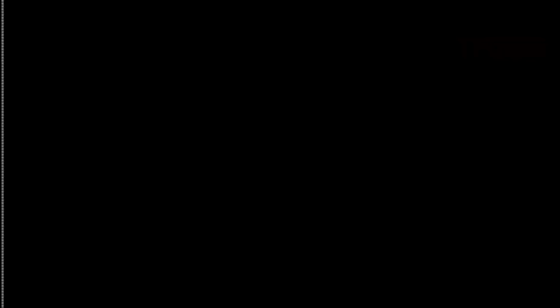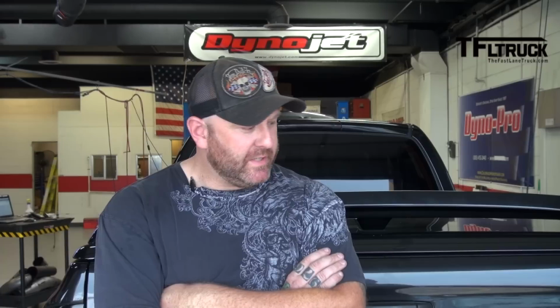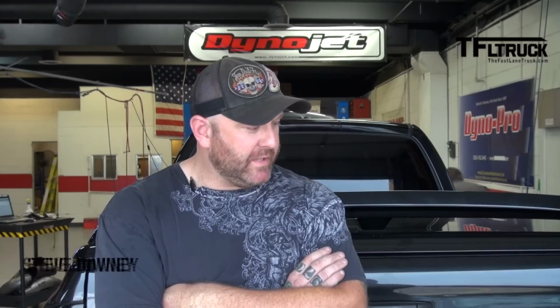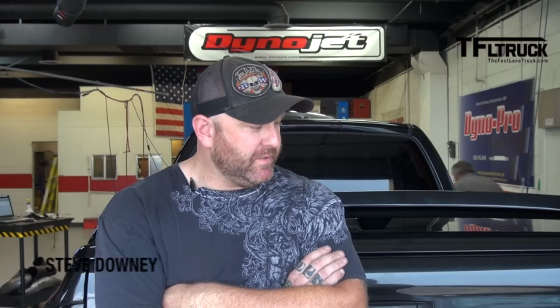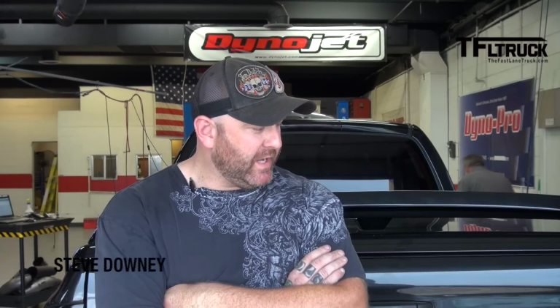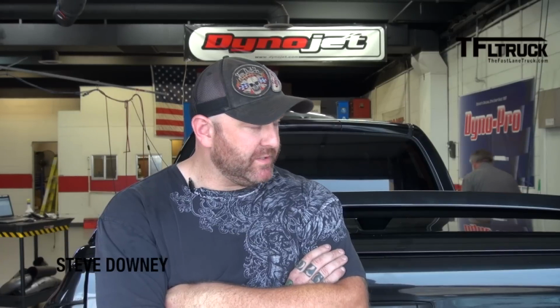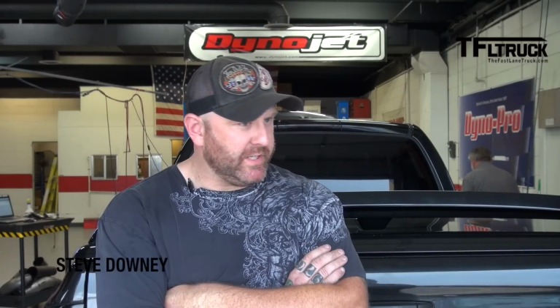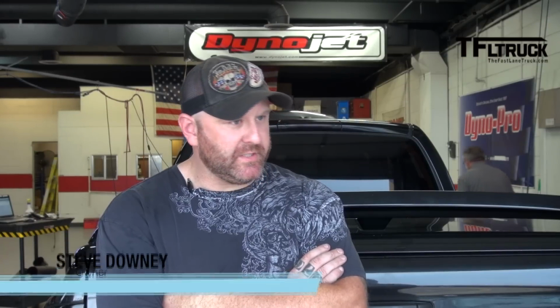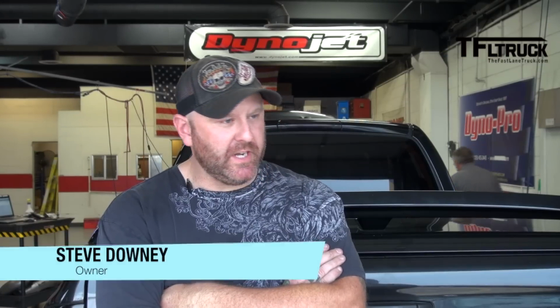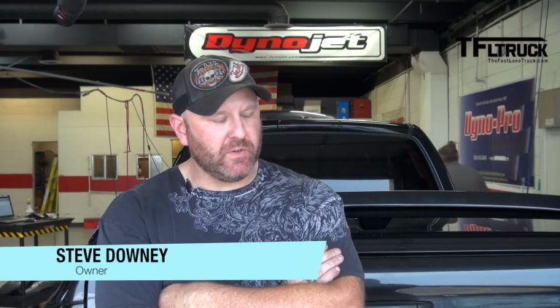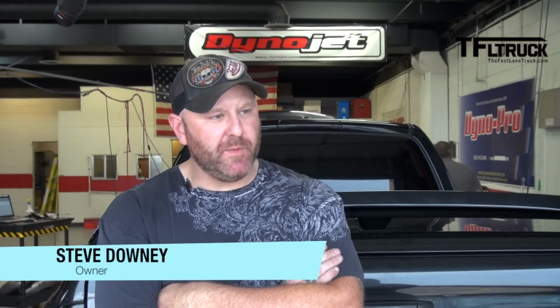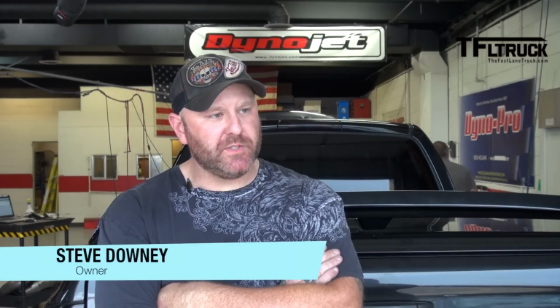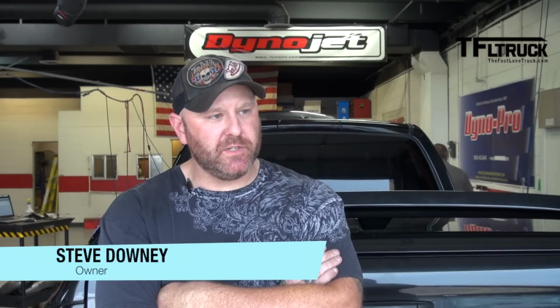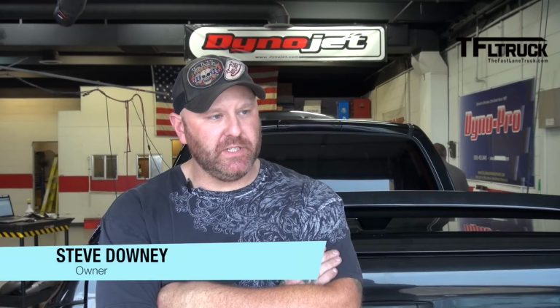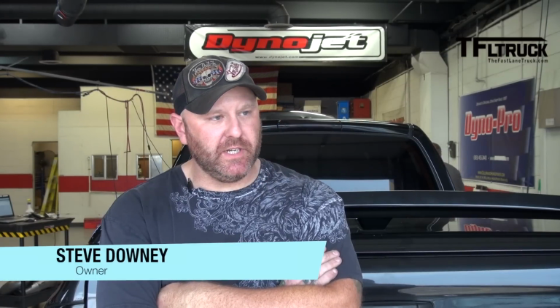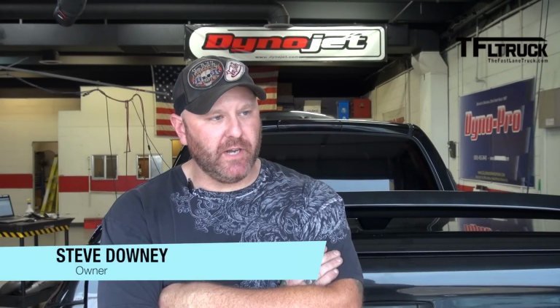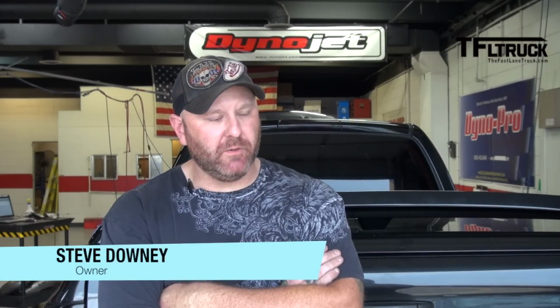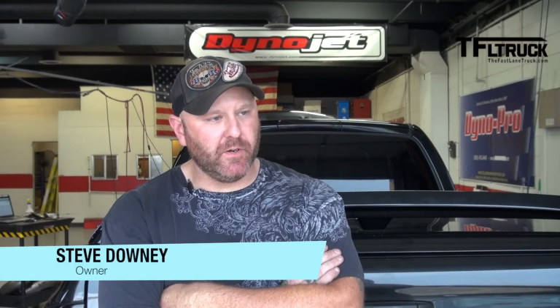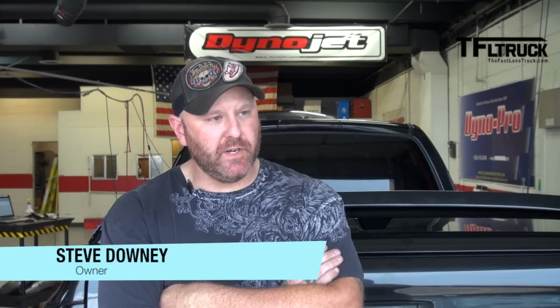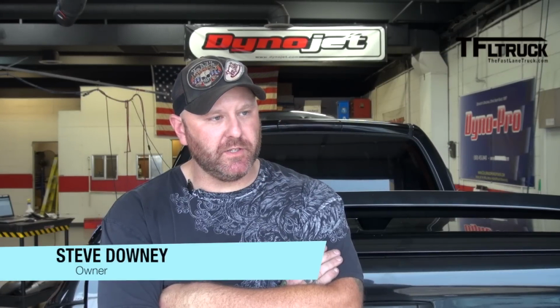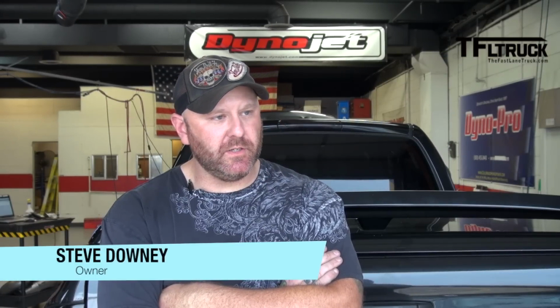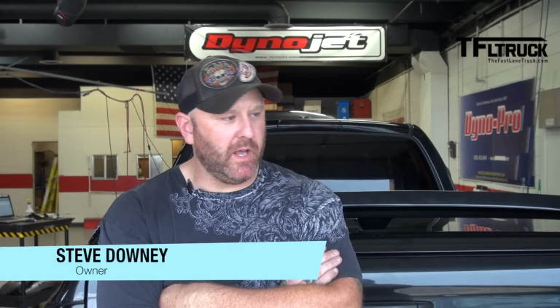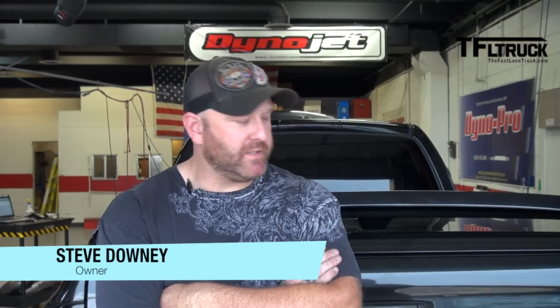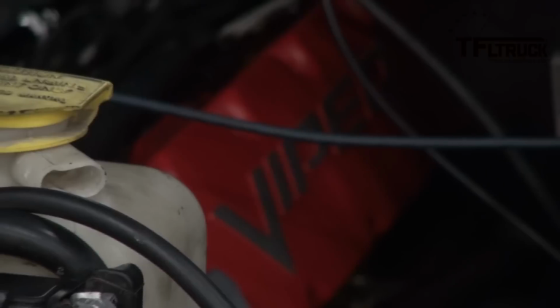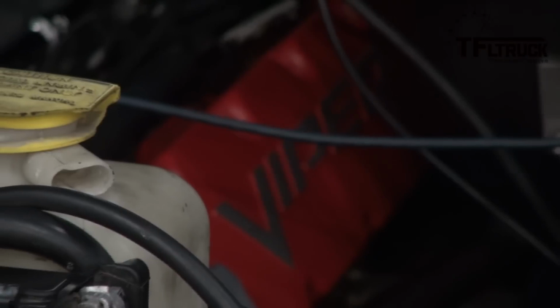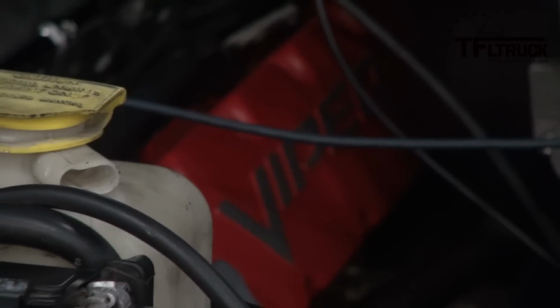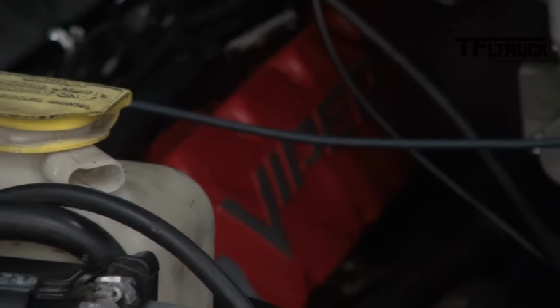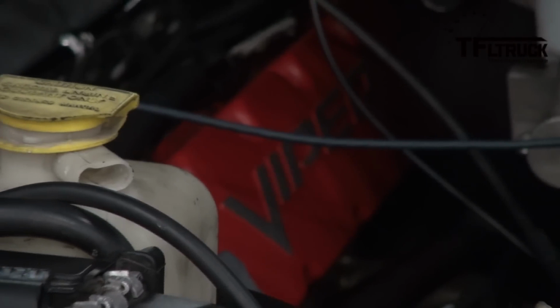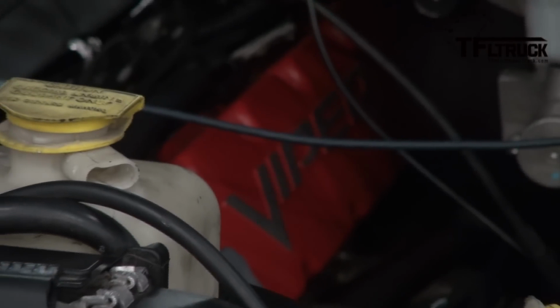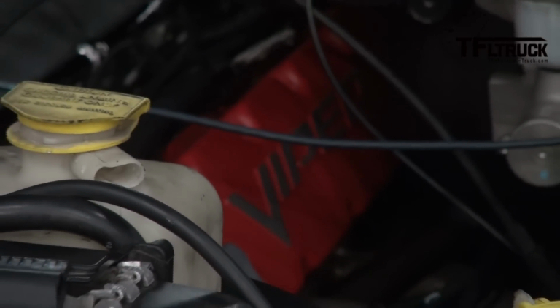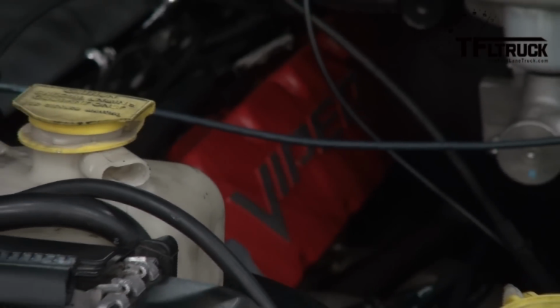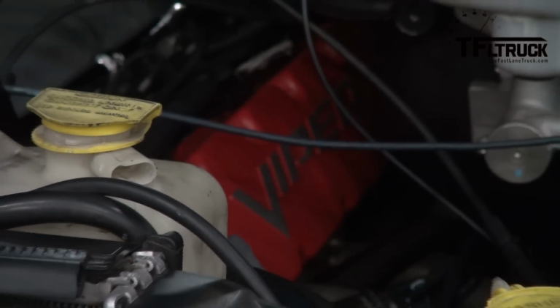It's a 2006 Dodge Ram SRT-10 Nightrunner Edition — it's number 50 of 400 ever built.